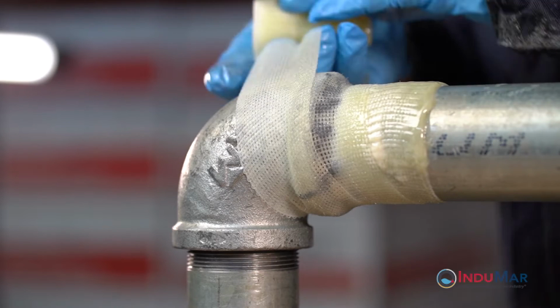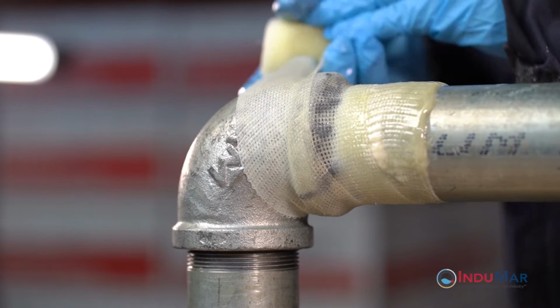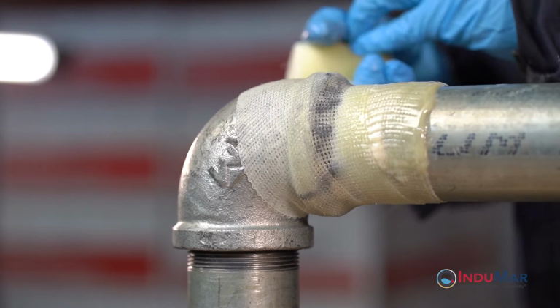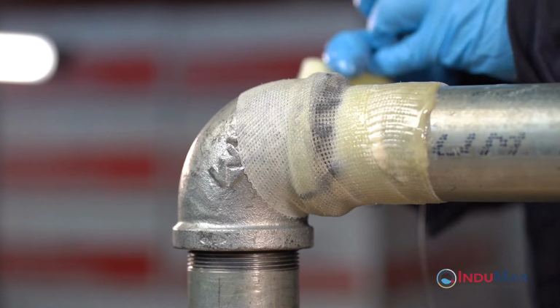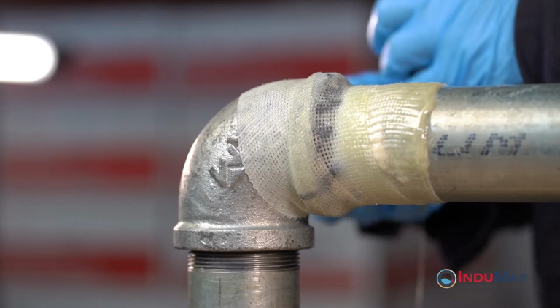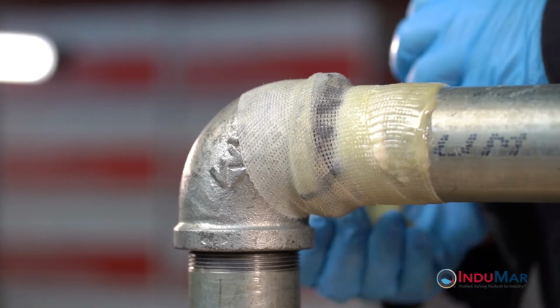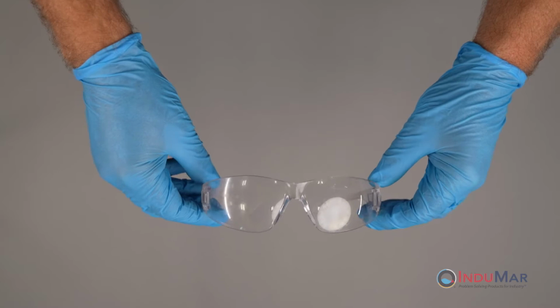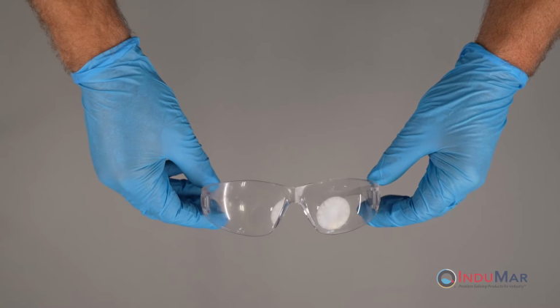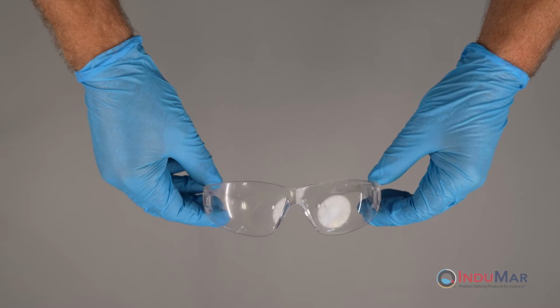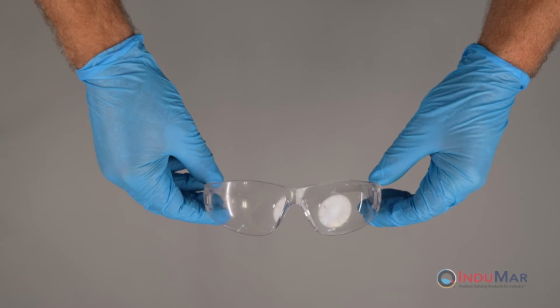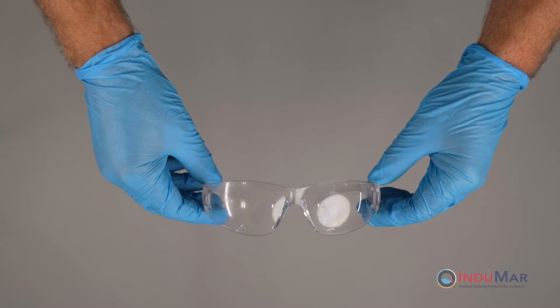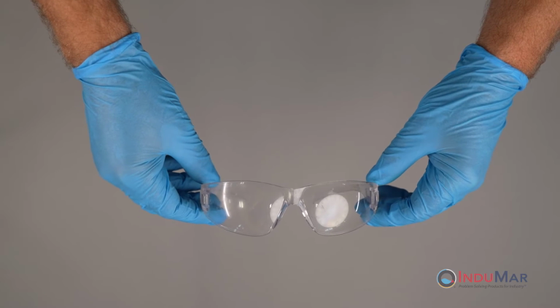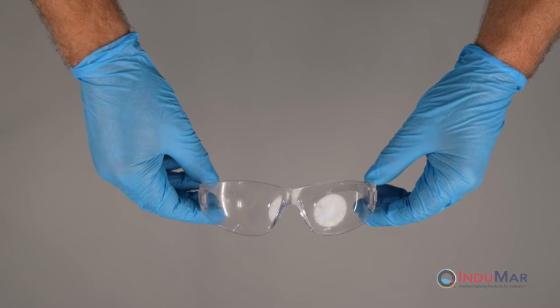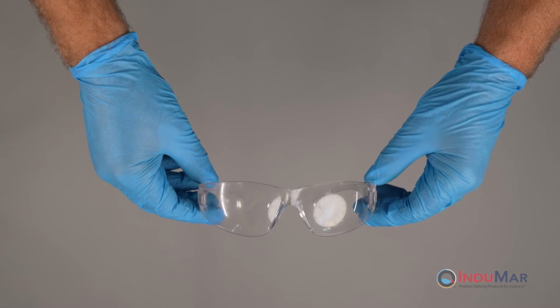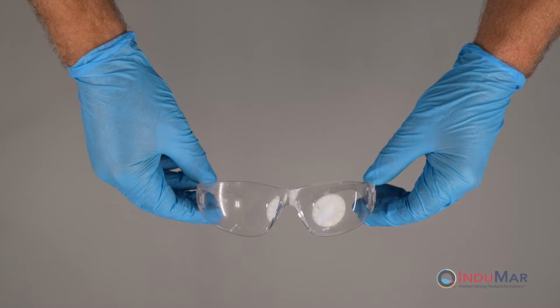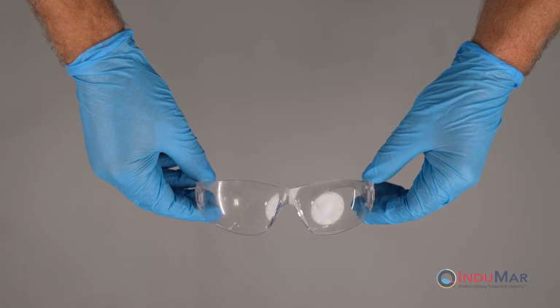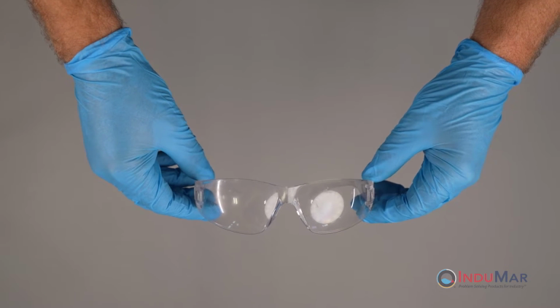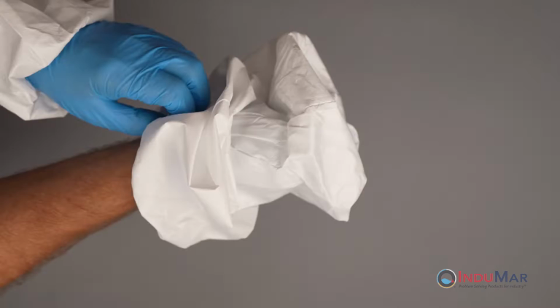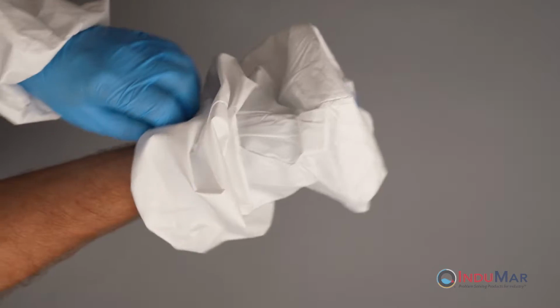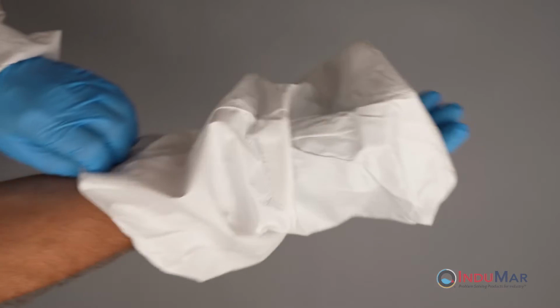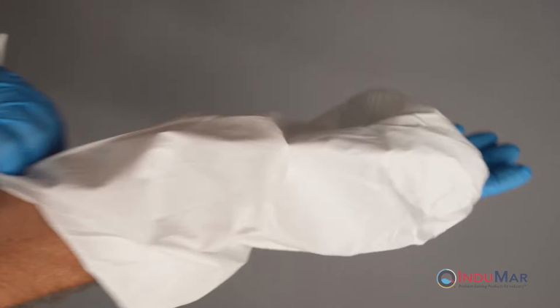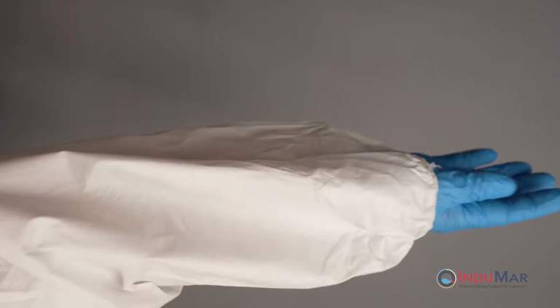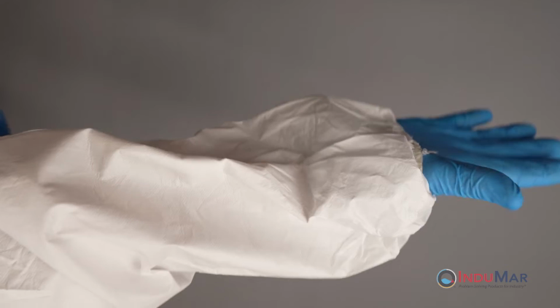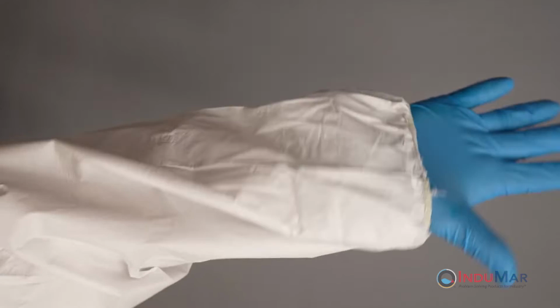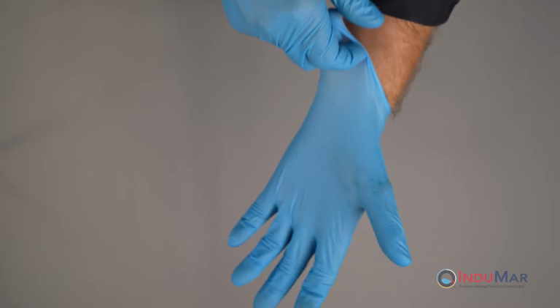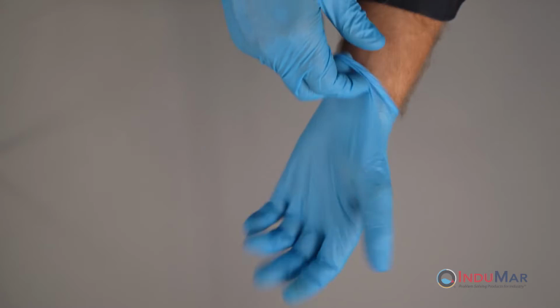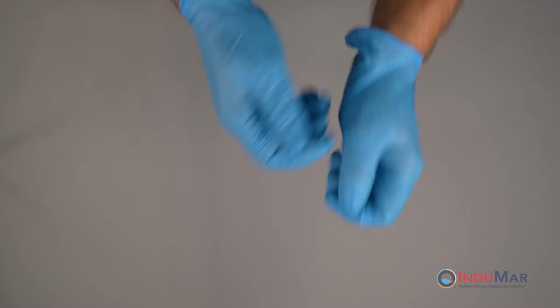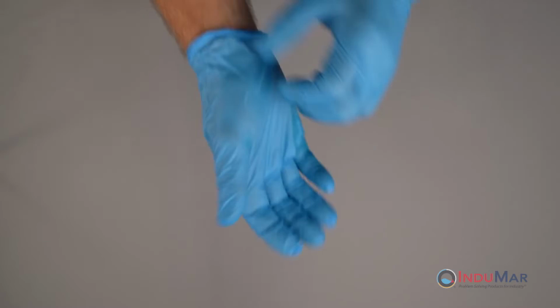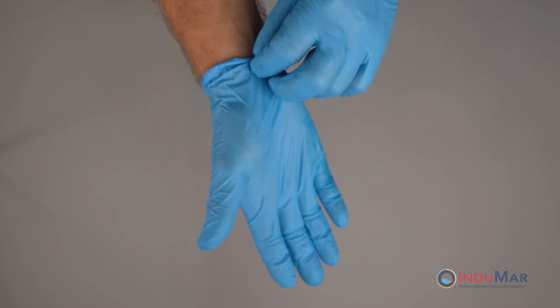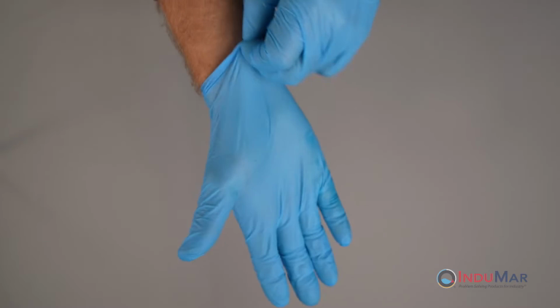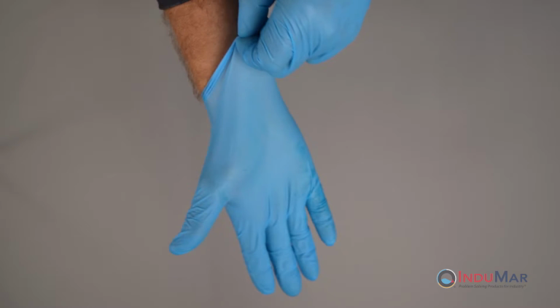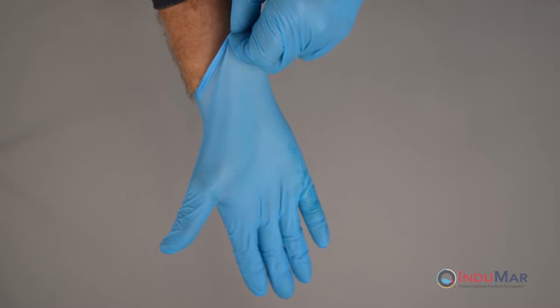As in all repair situations, remember to wear safety glasses, protective clothing, and the provided gloves during installation.